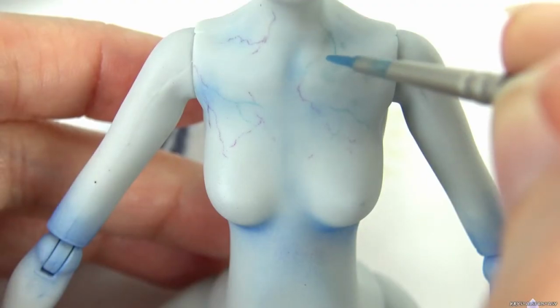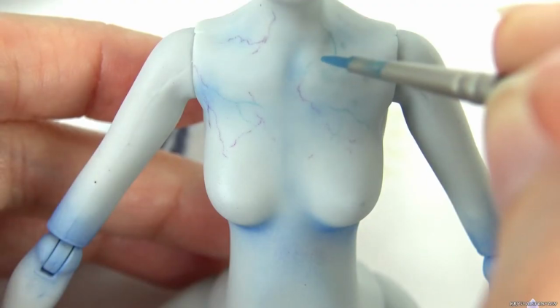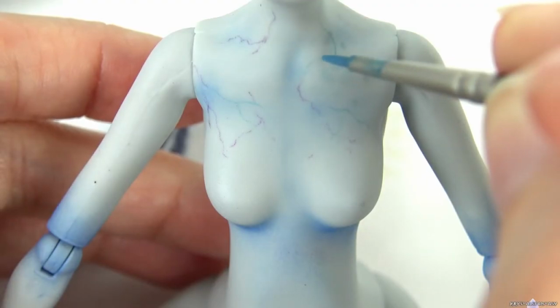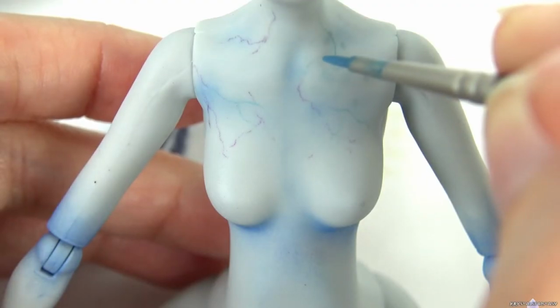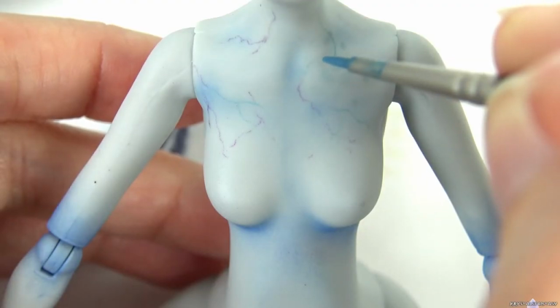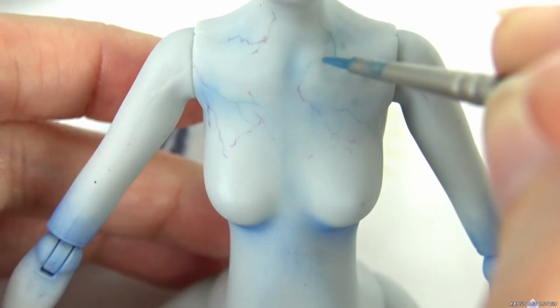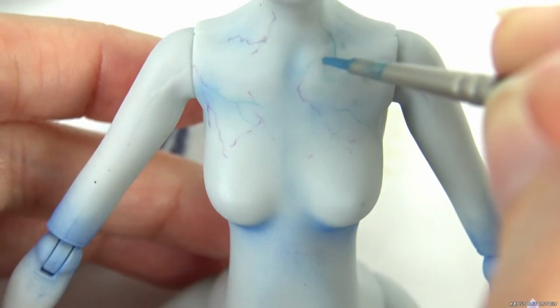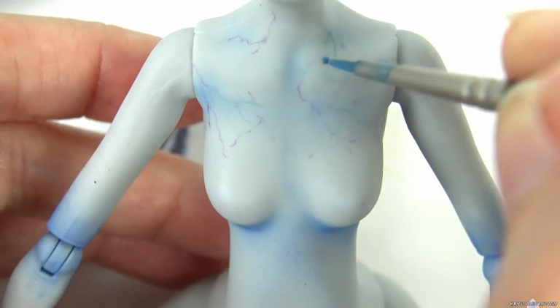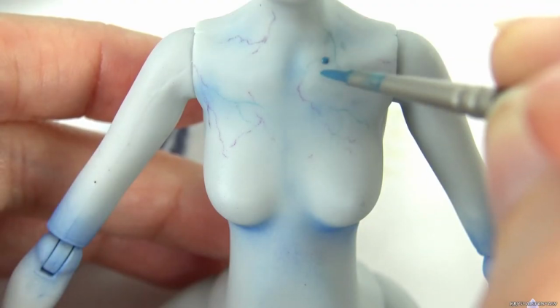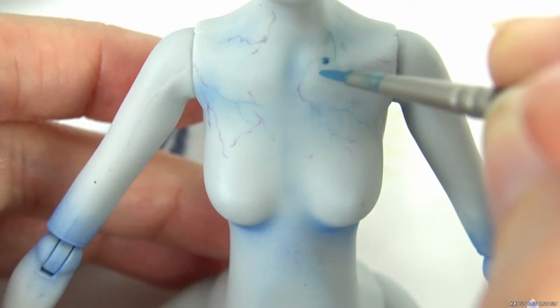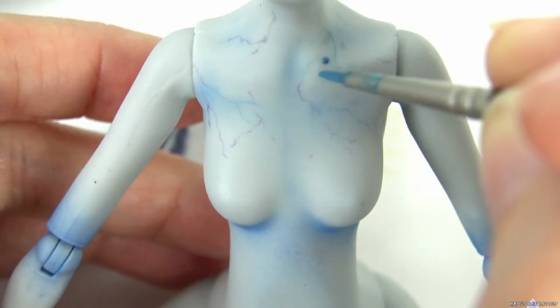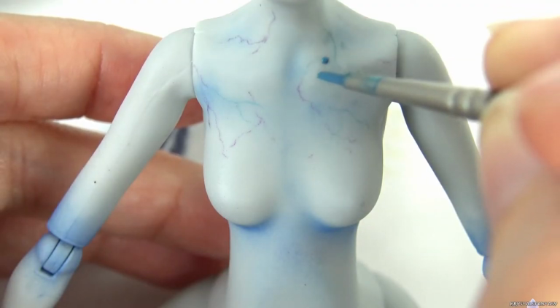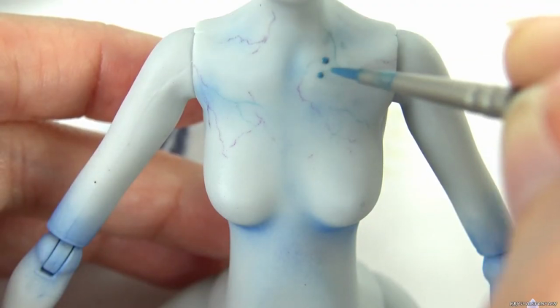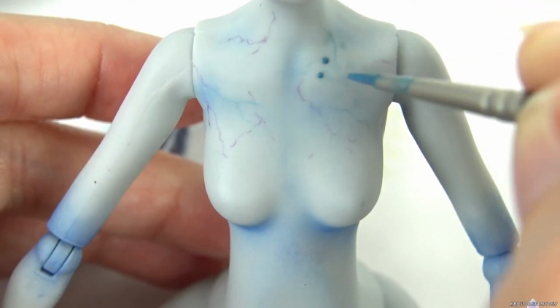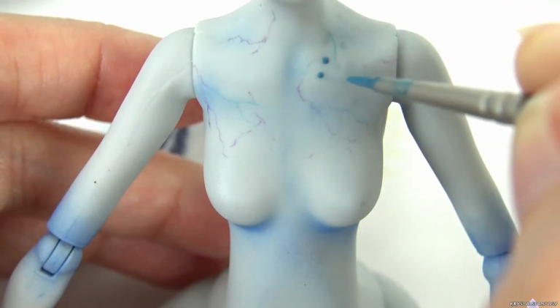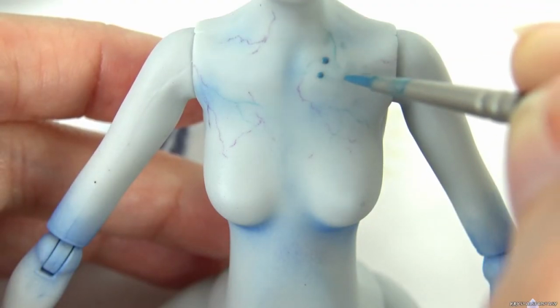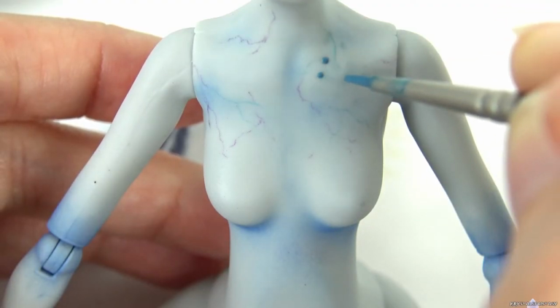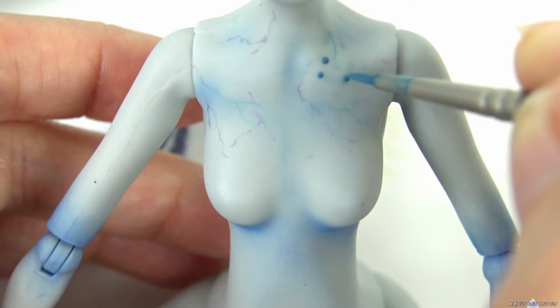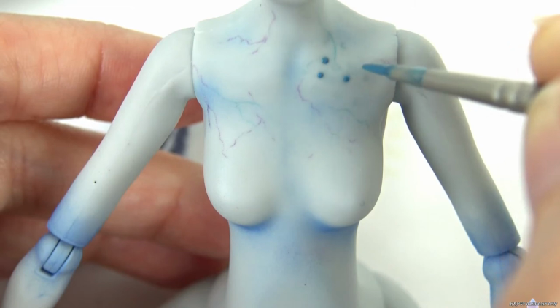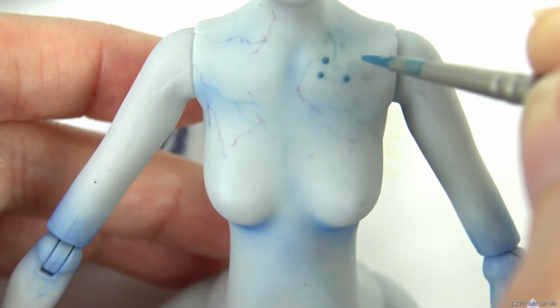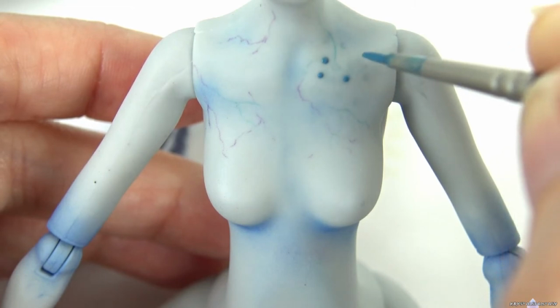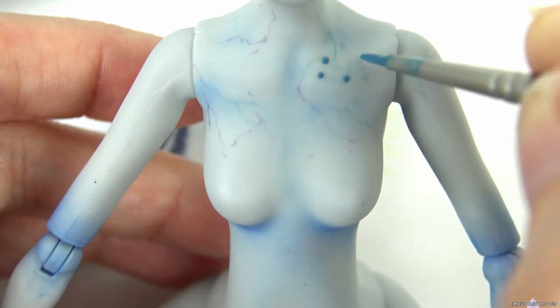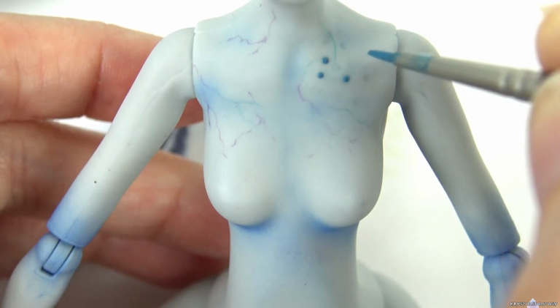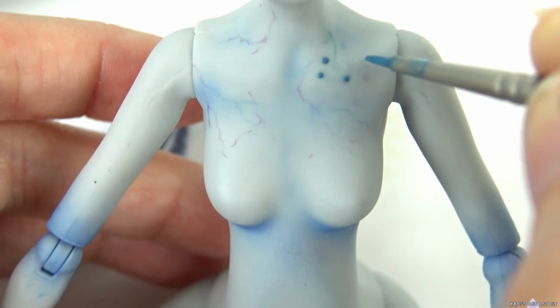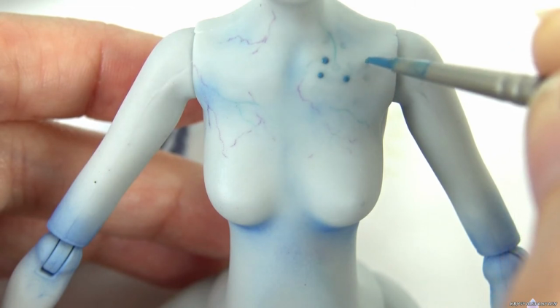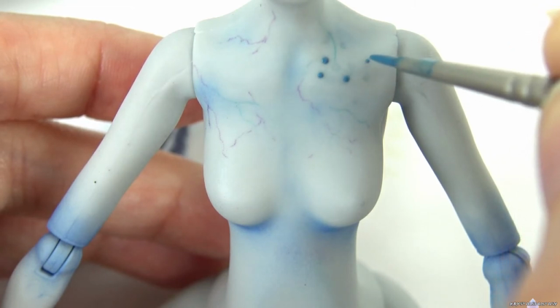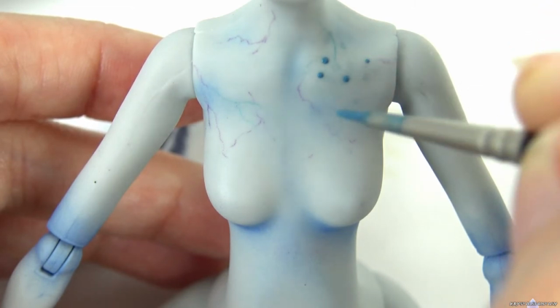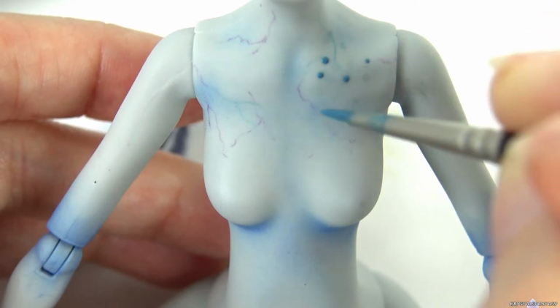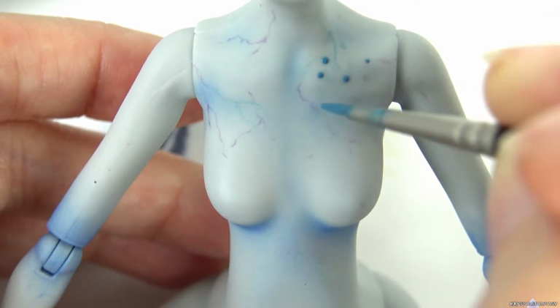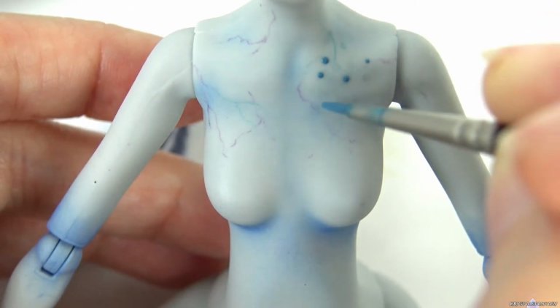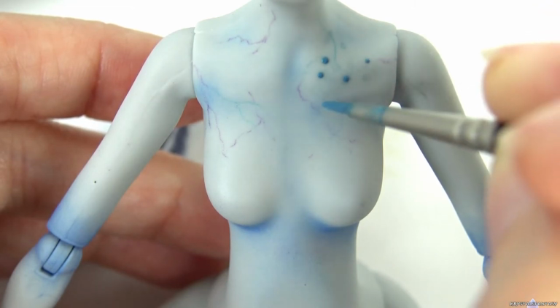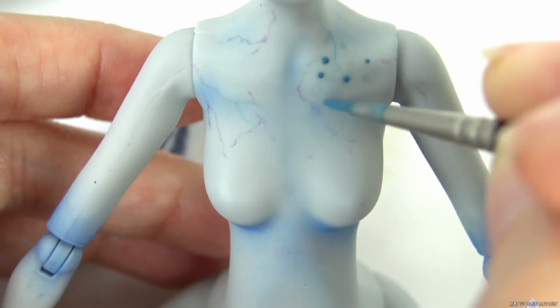Next I take a watered-down acrylic paint and dot on freckles to the chest, then dab with a paper towel.